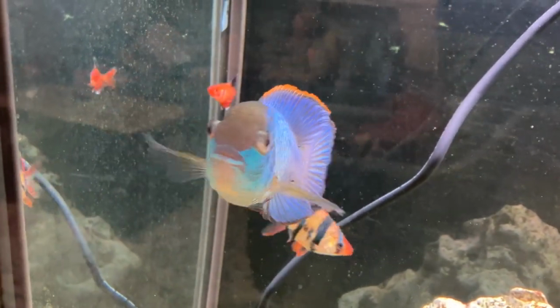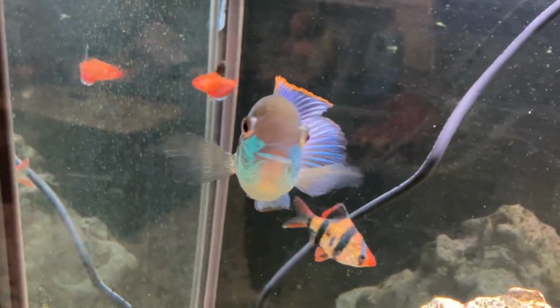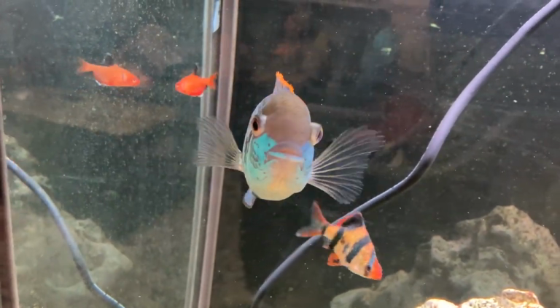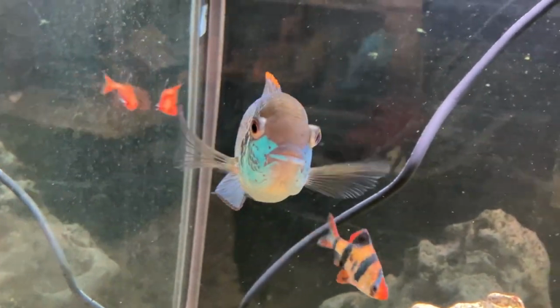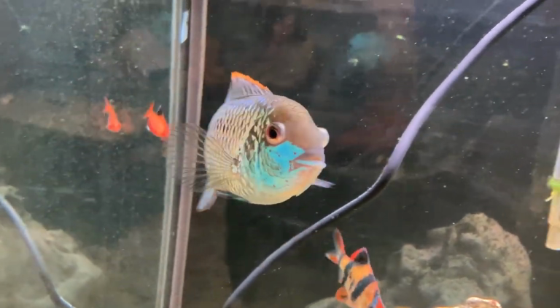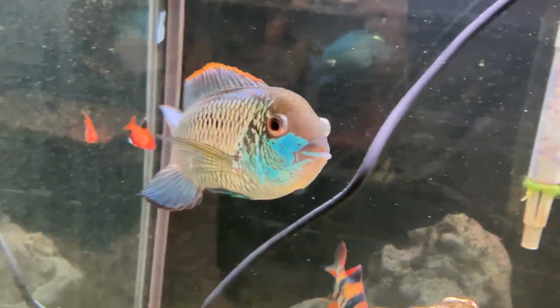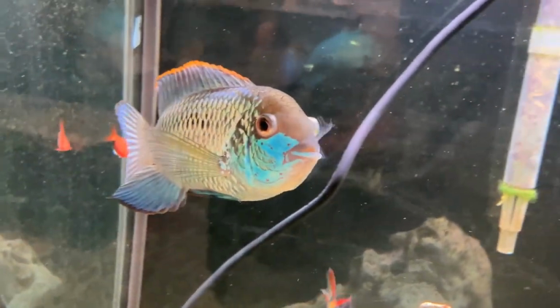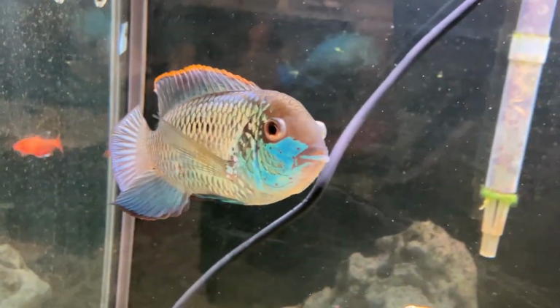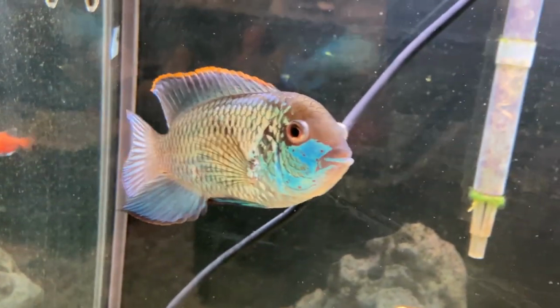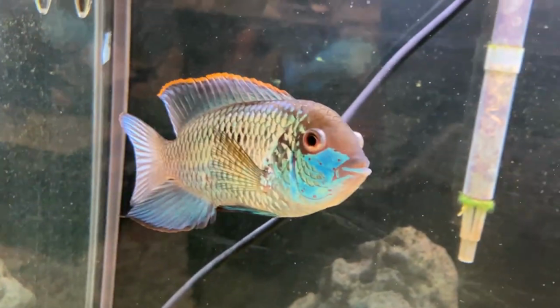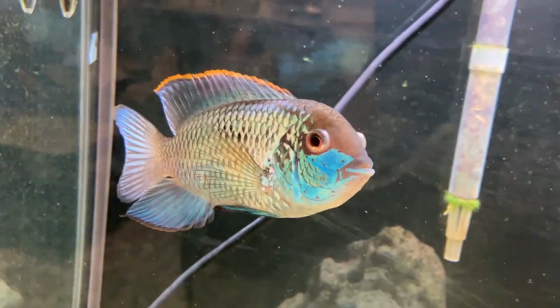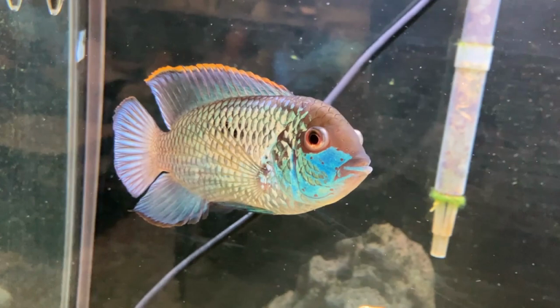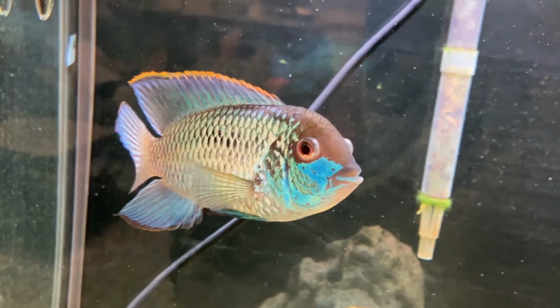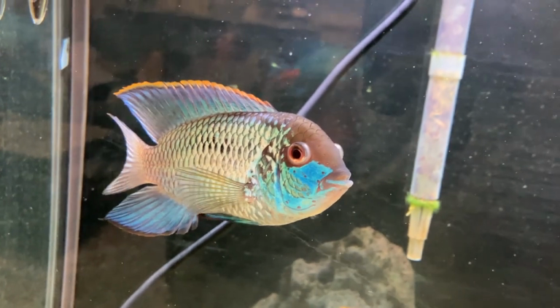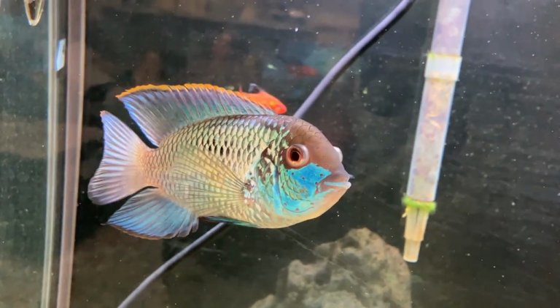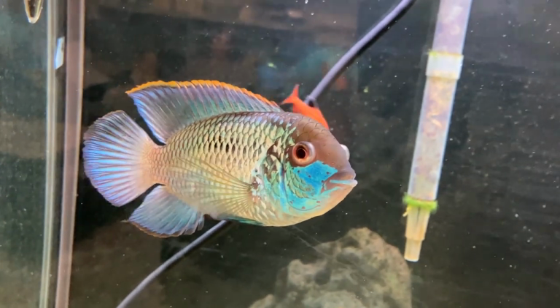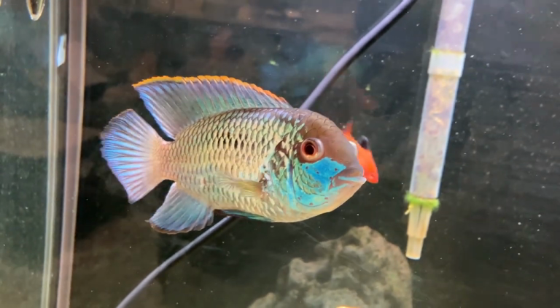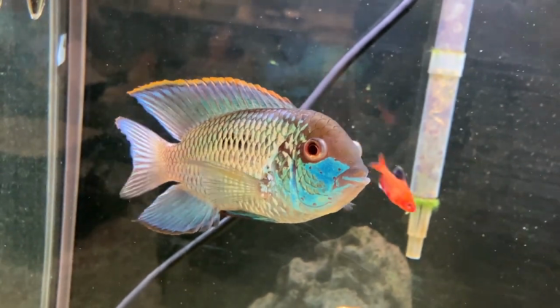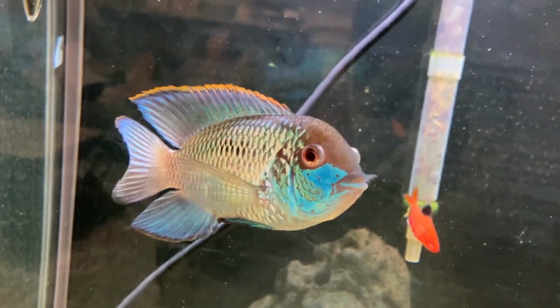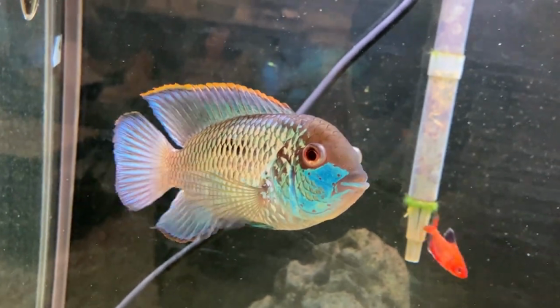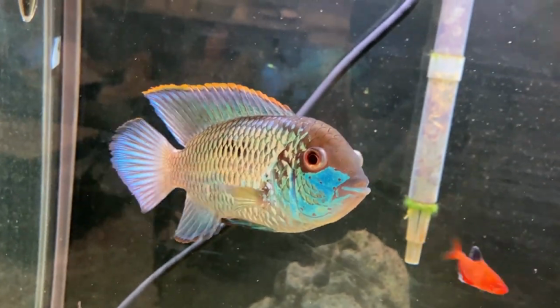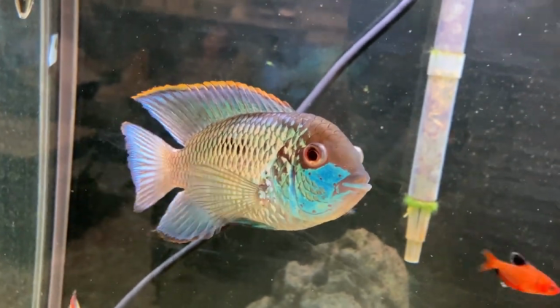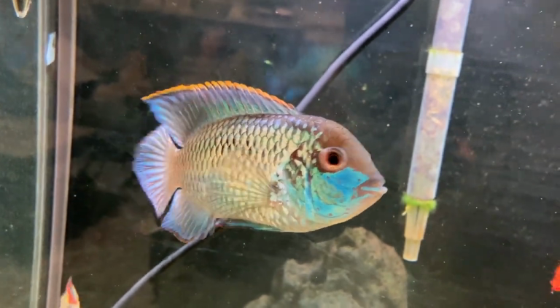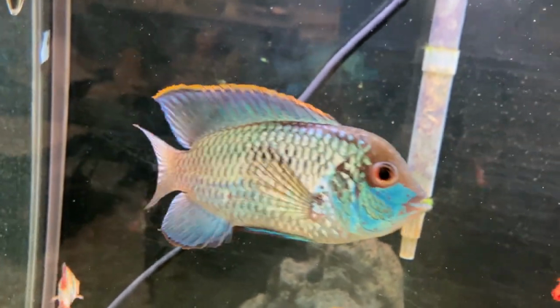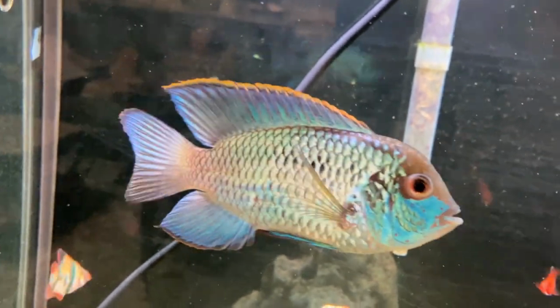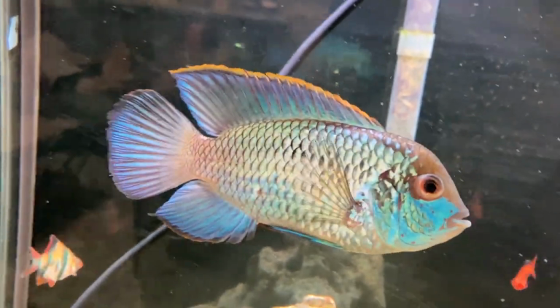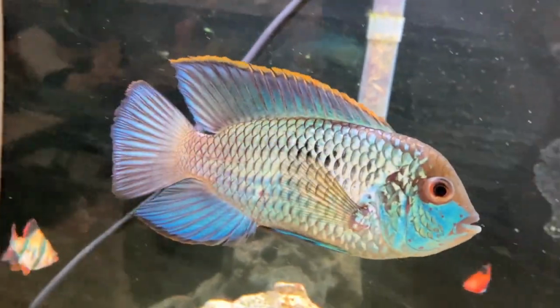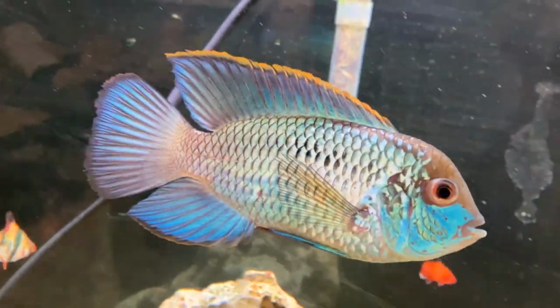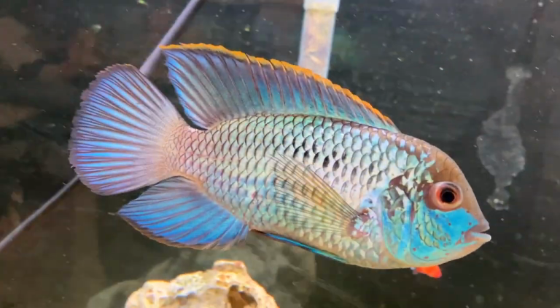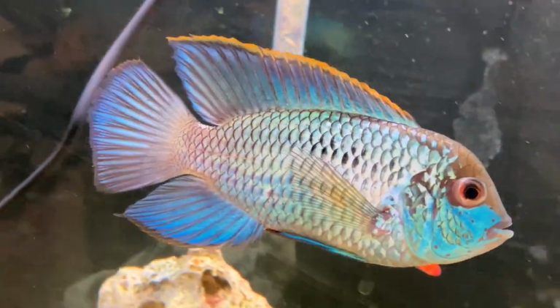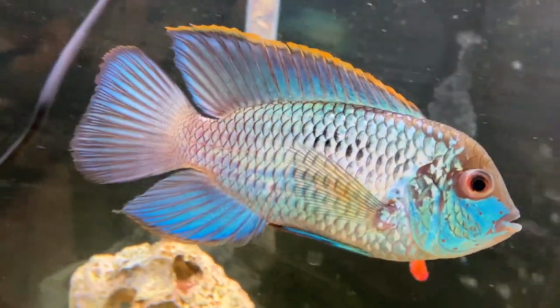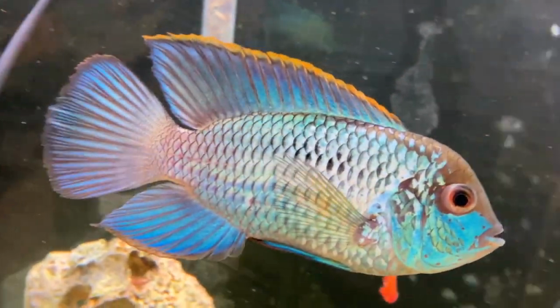Very beautiful fish, as you can see. Sparkling electric blue, hence the name Electric Blue Acara.